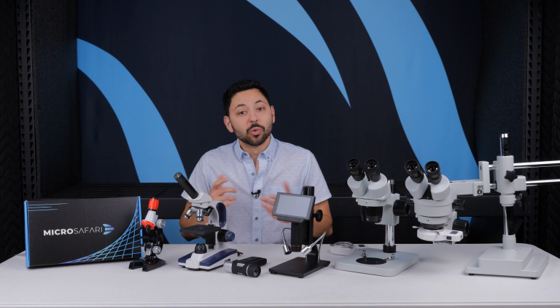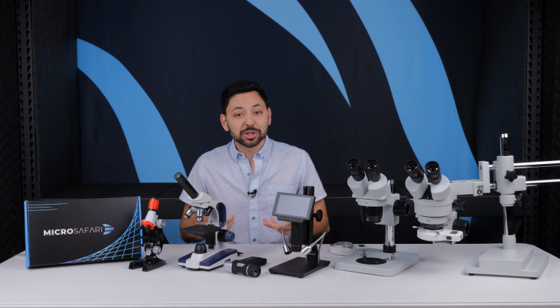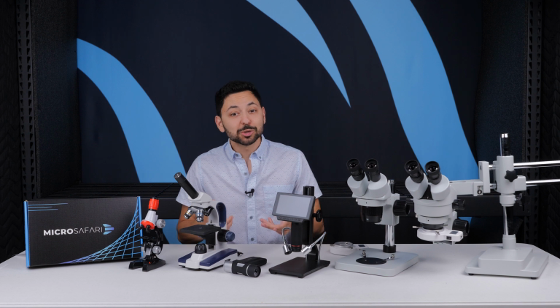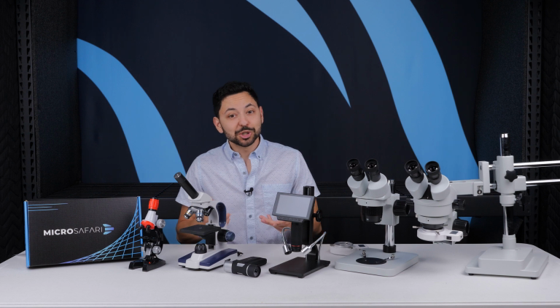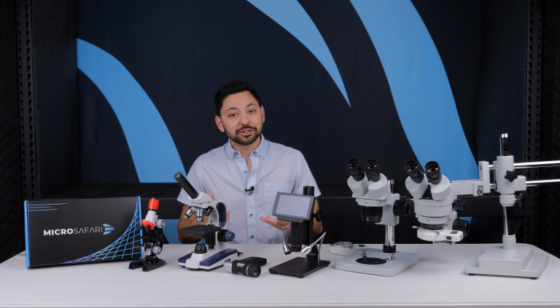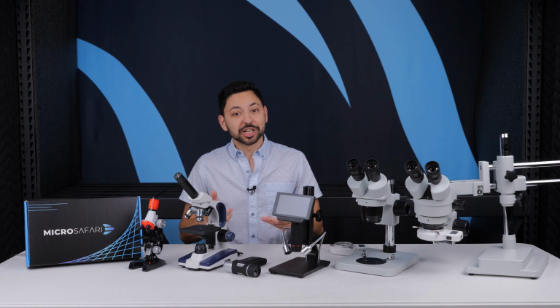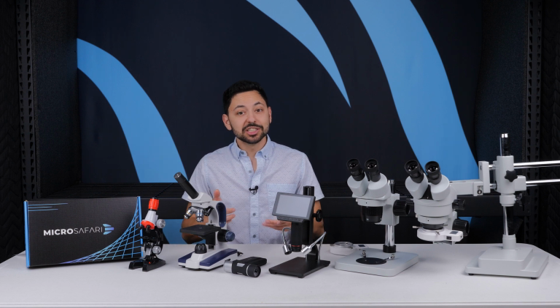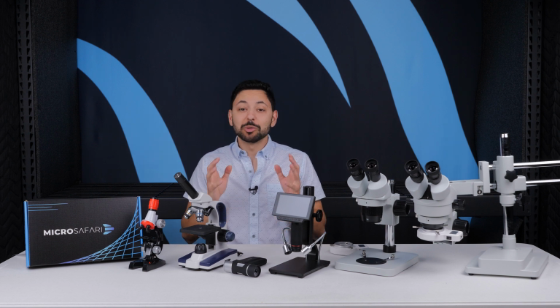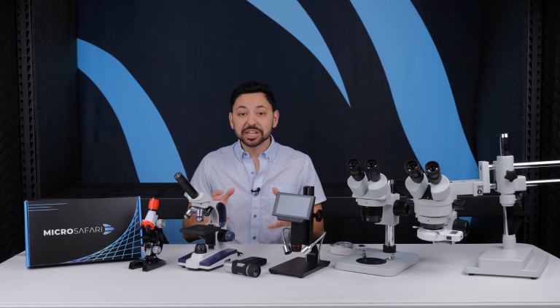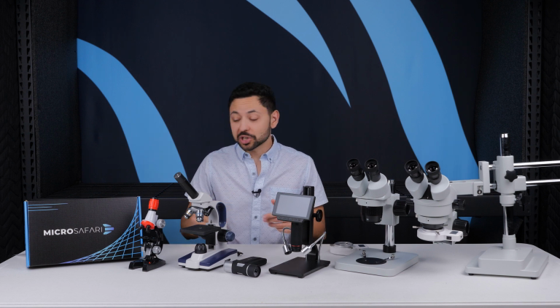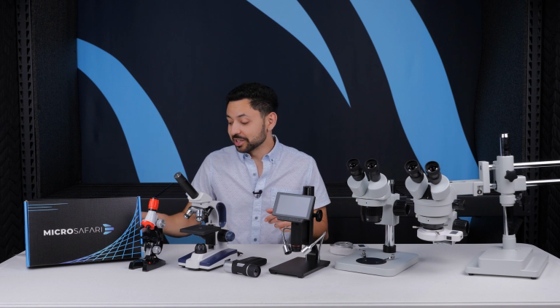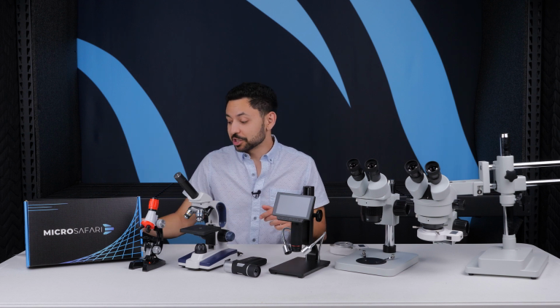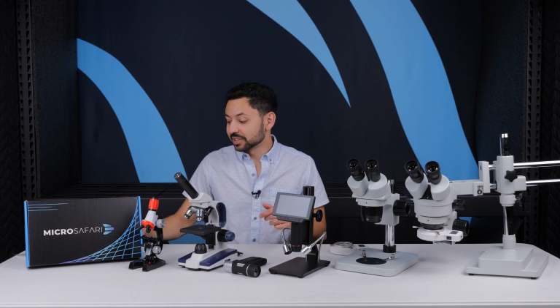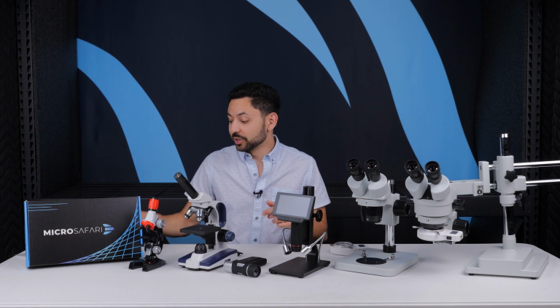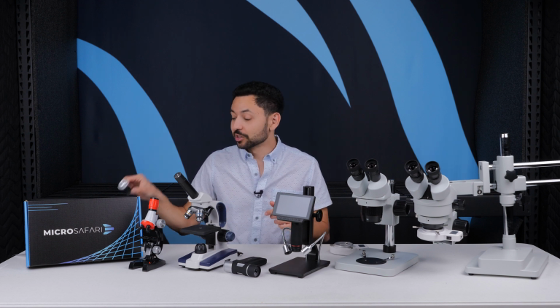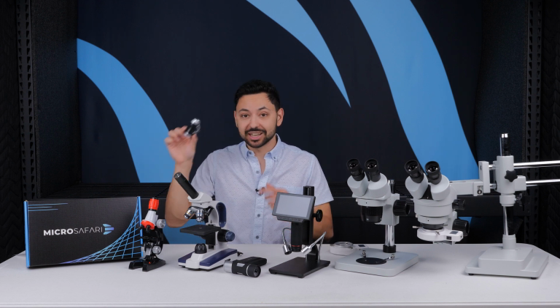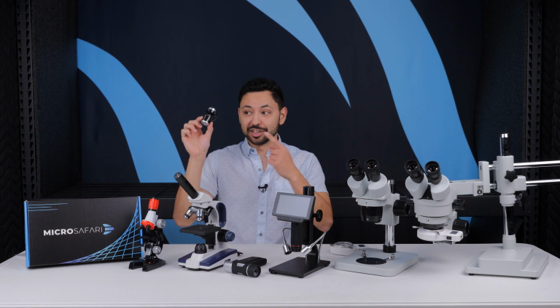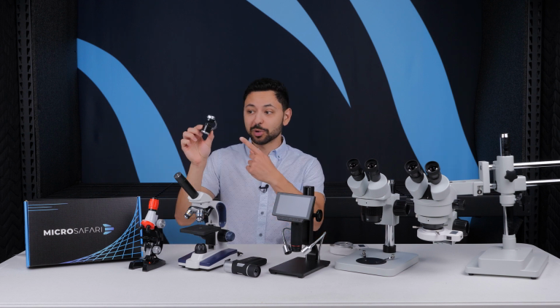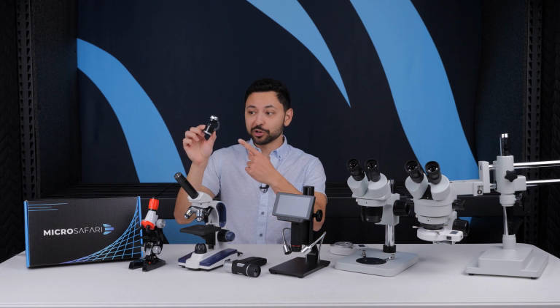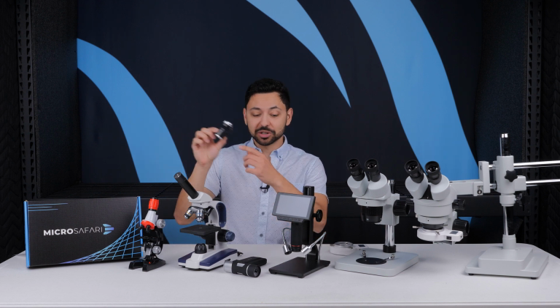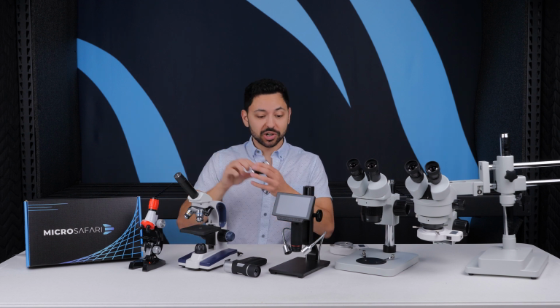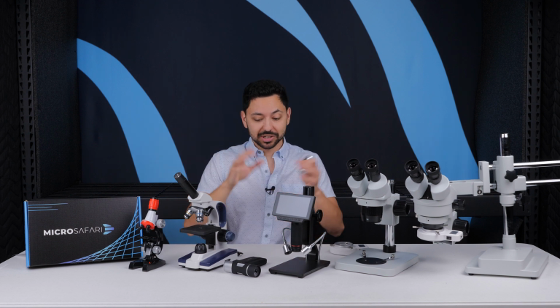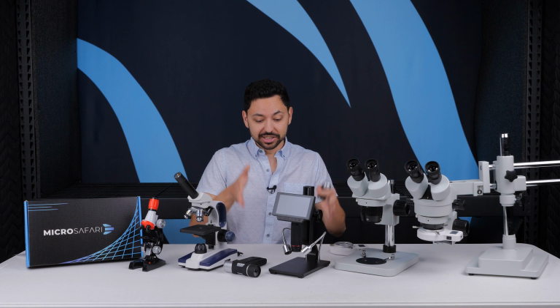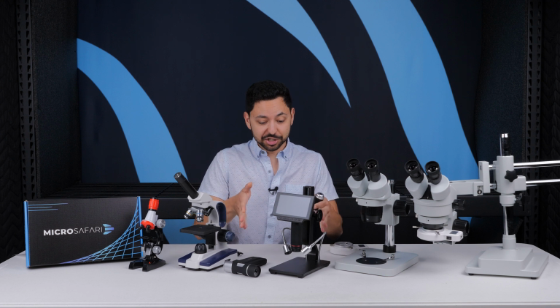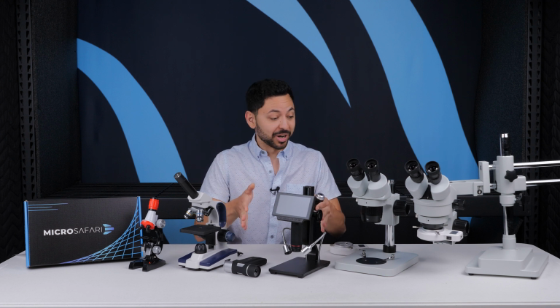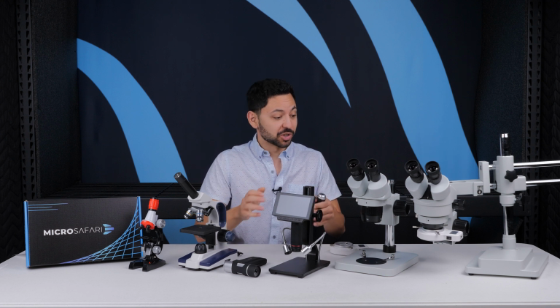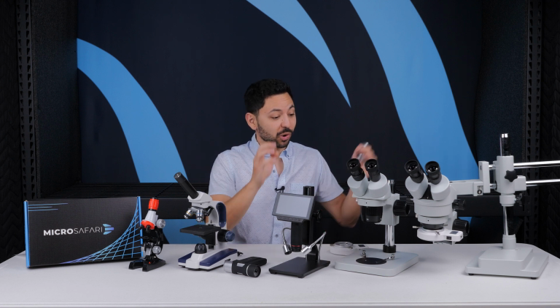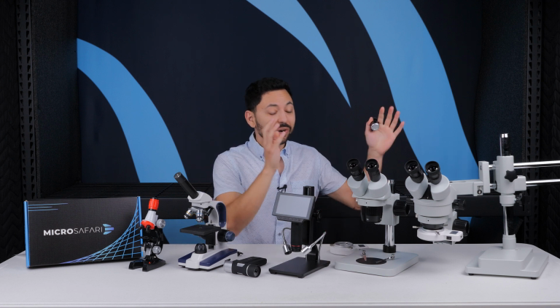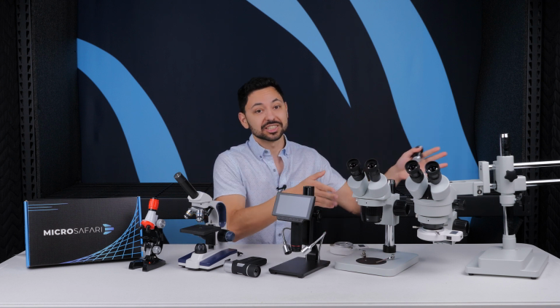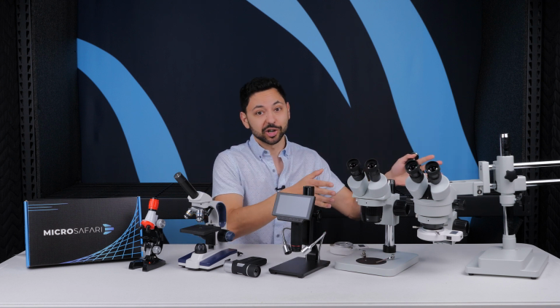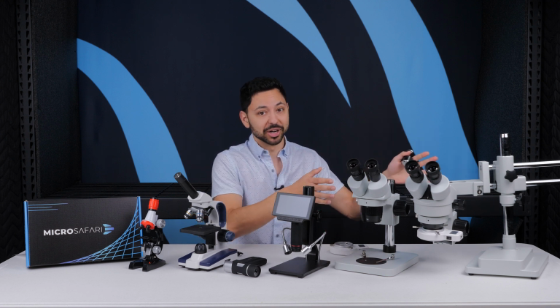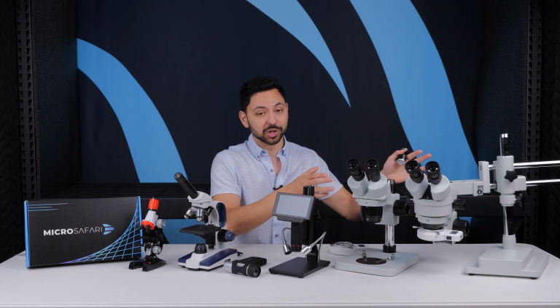What microscope should you get for your kids? My biggest recommendation is that you either get a smartphone microscope, a digital microscope, or a stereo microscope.